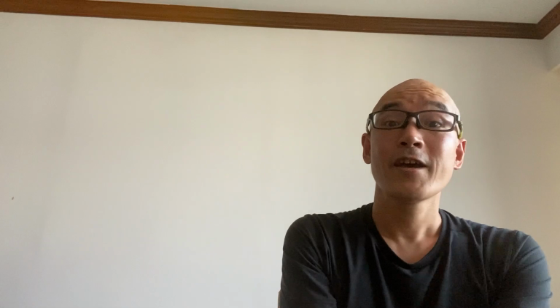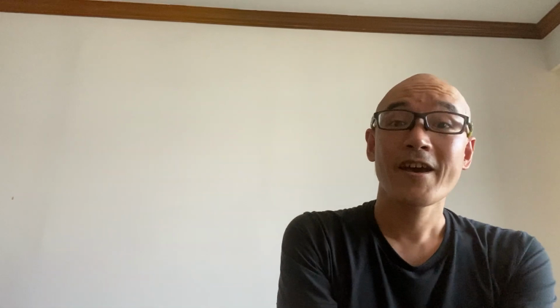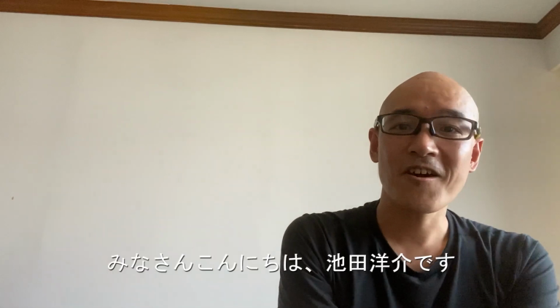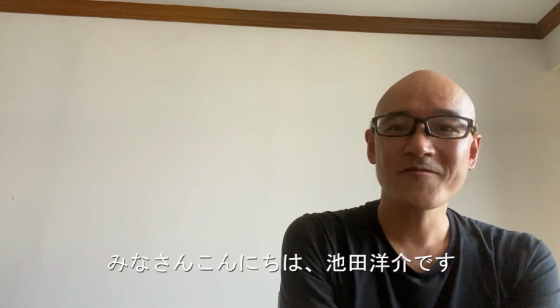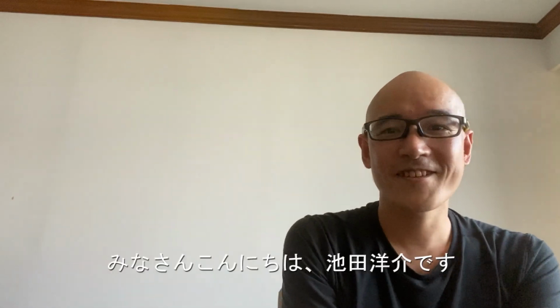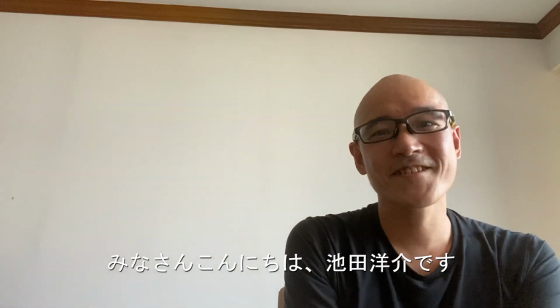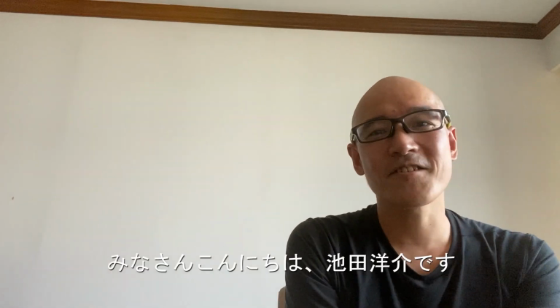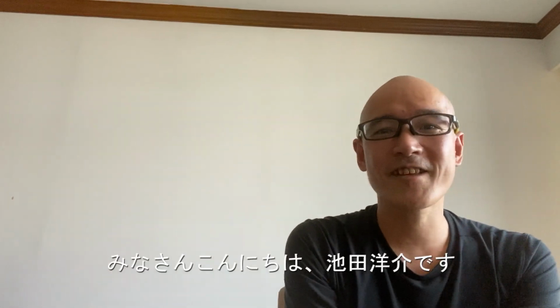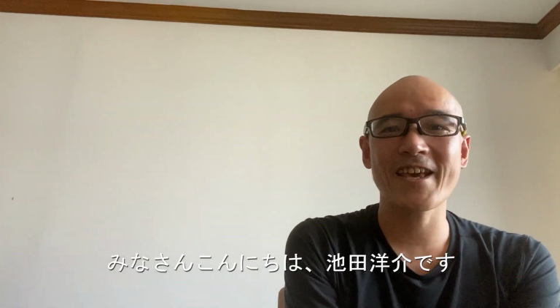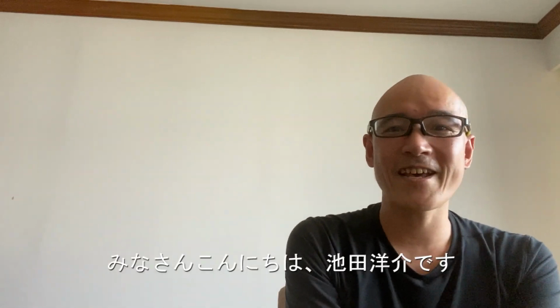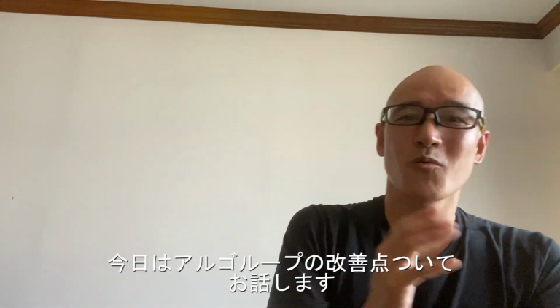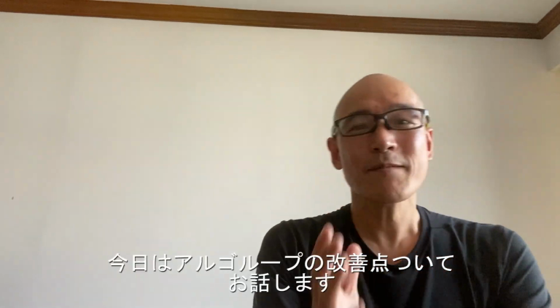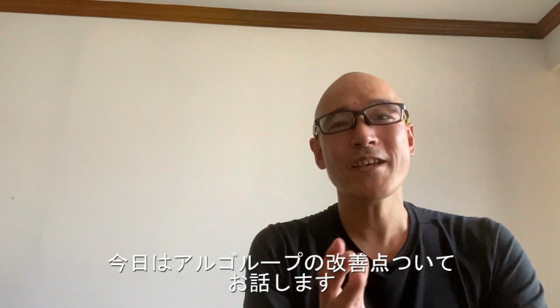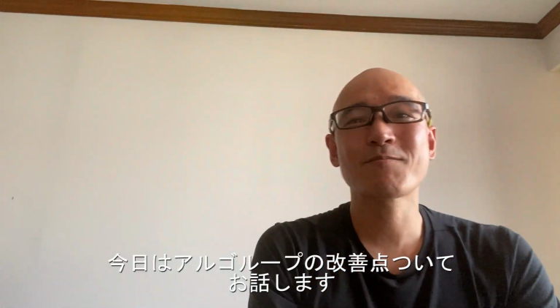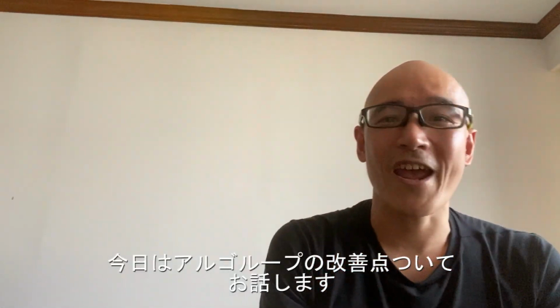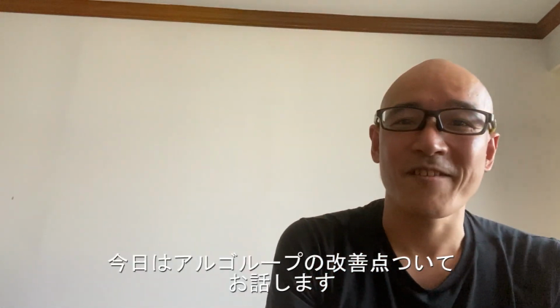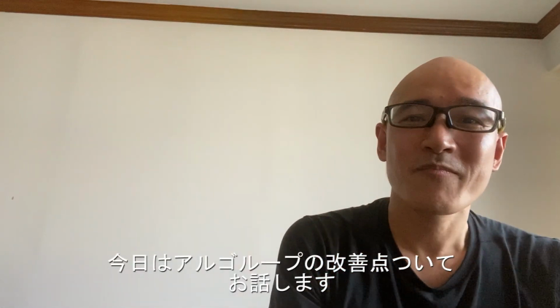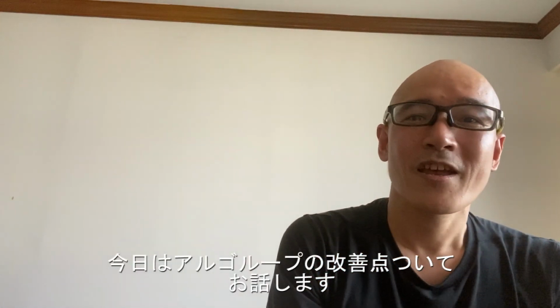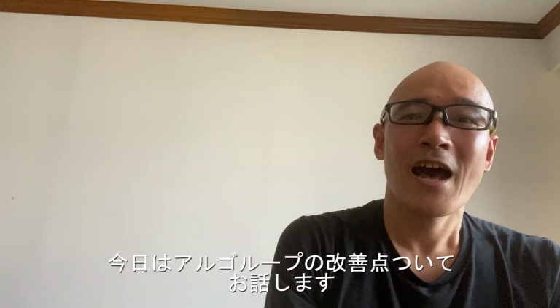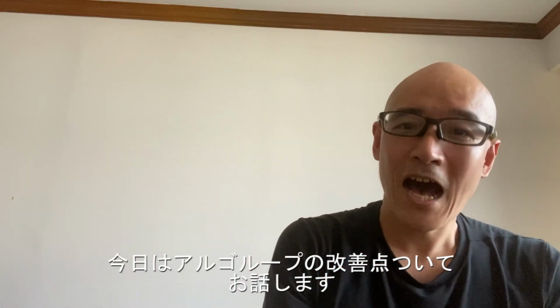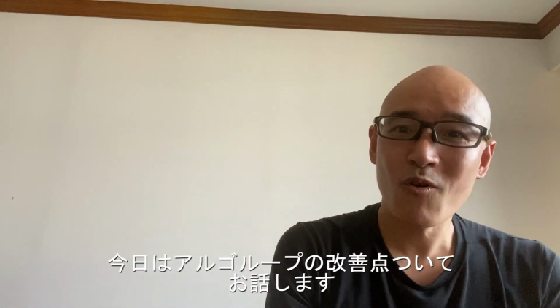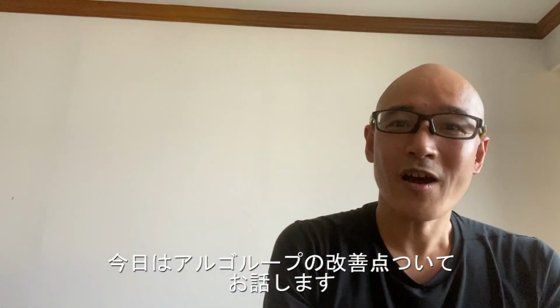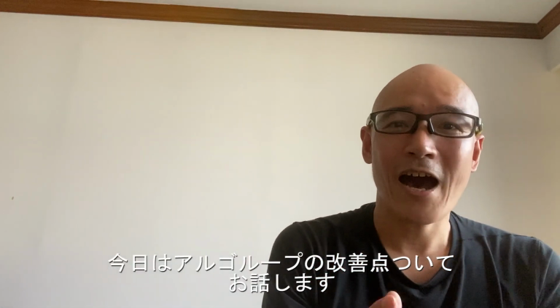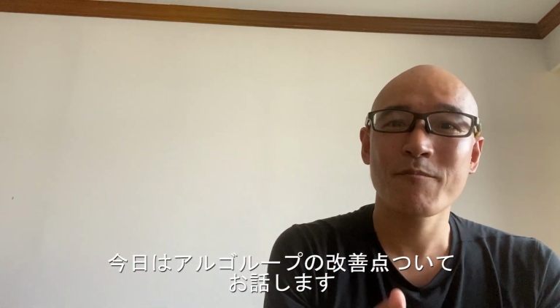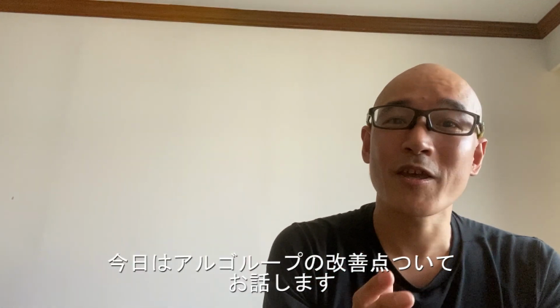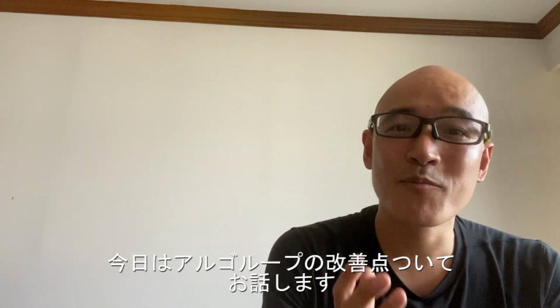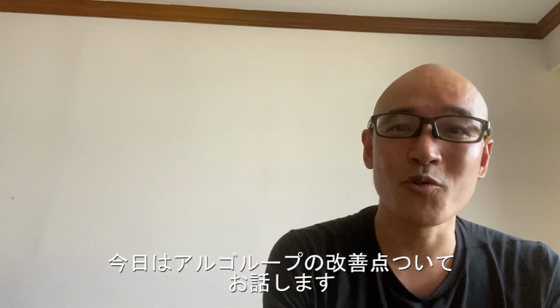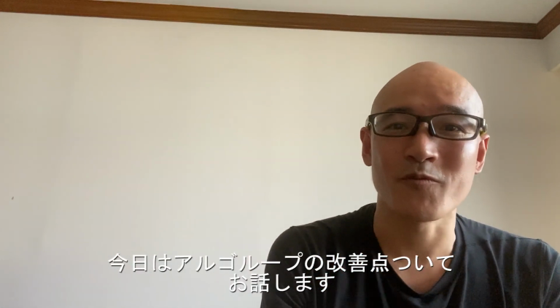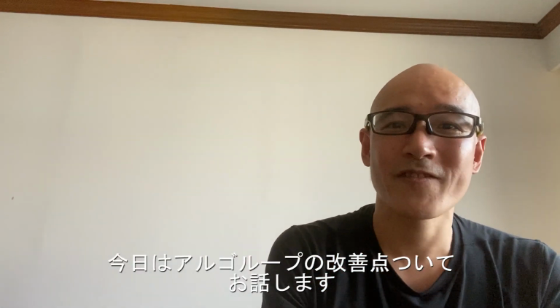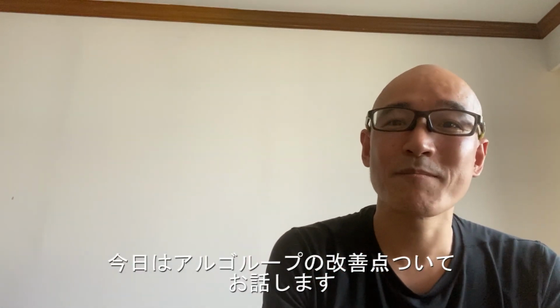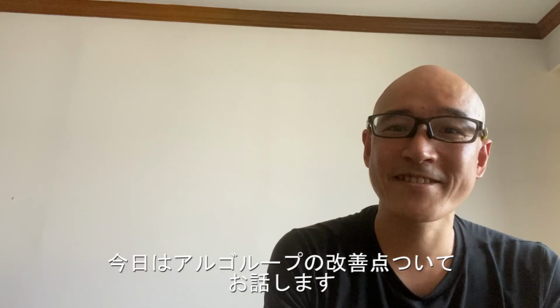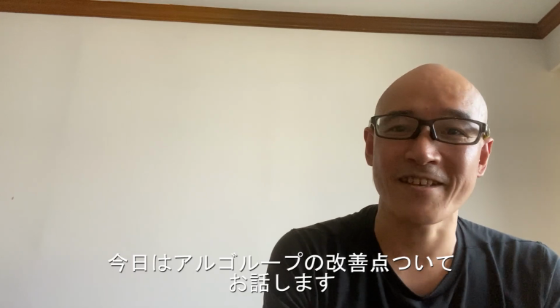Hello, this is Yosuke Keira. Let me explain how I've improved the machine.